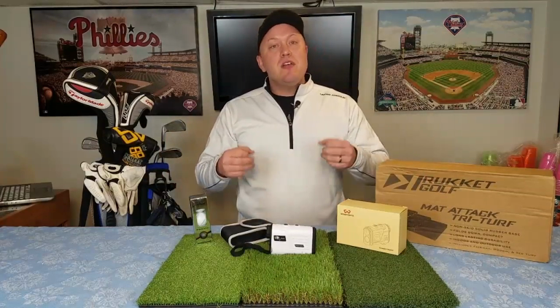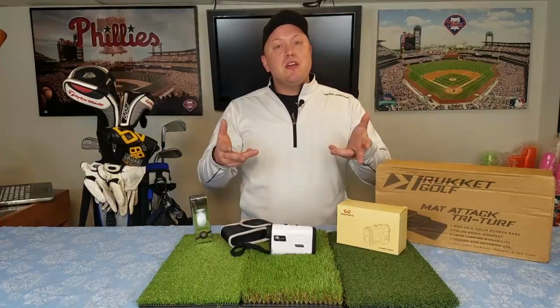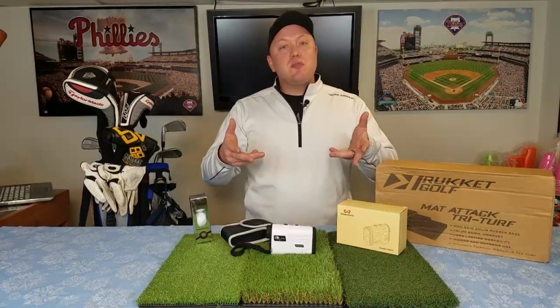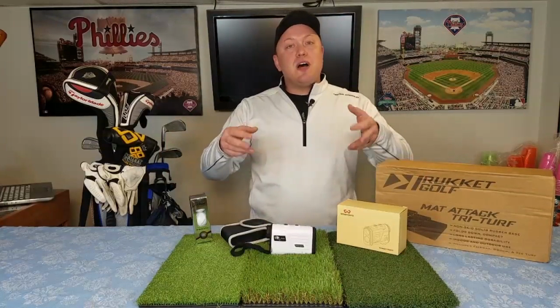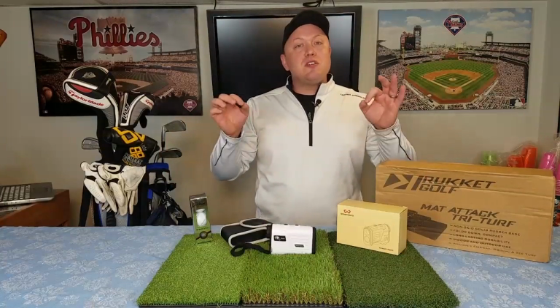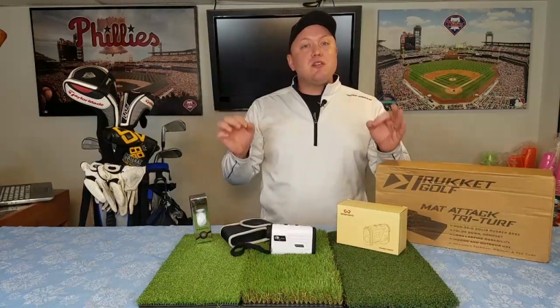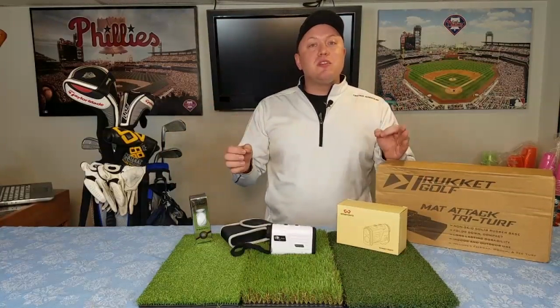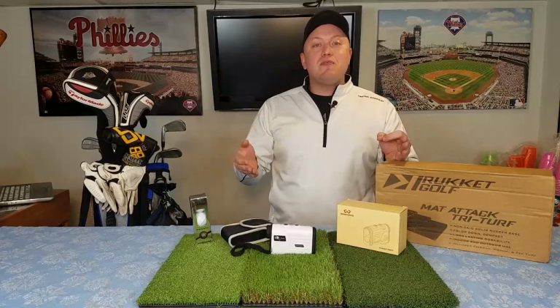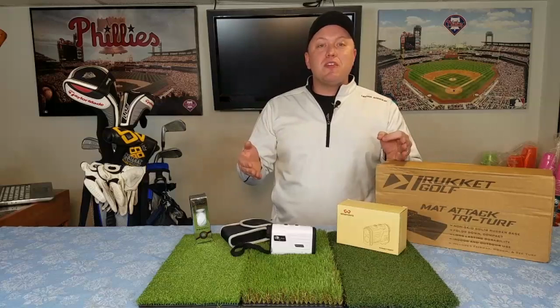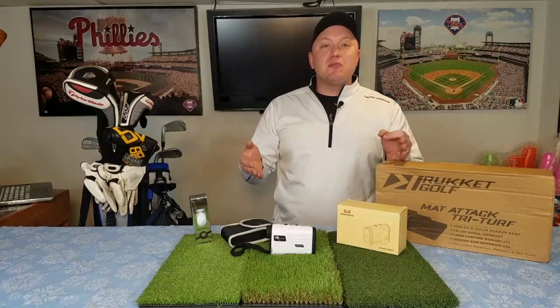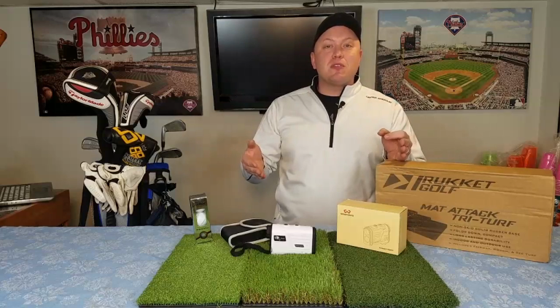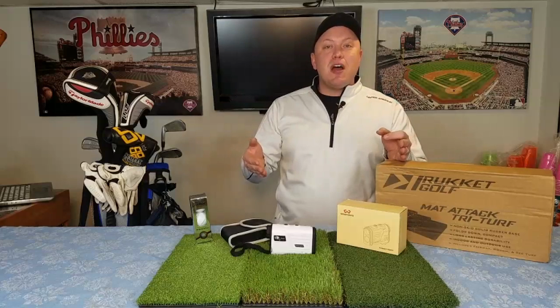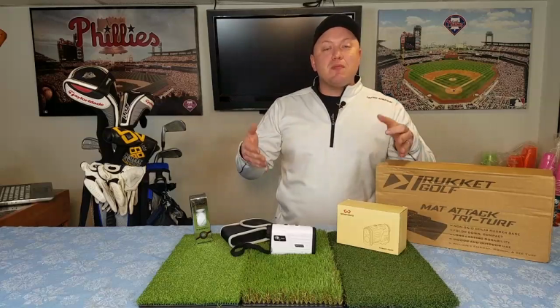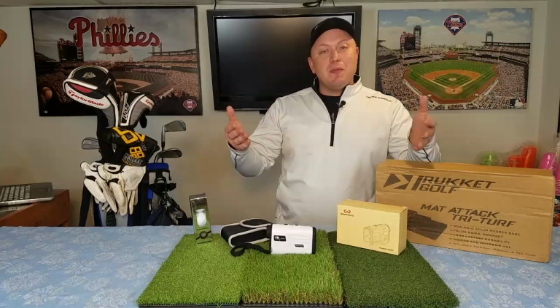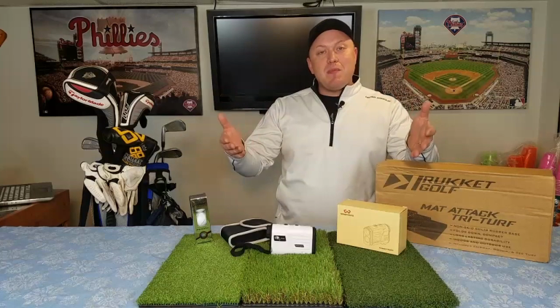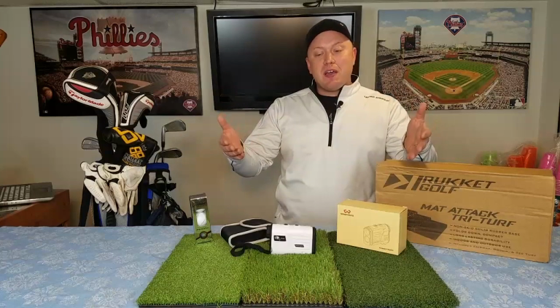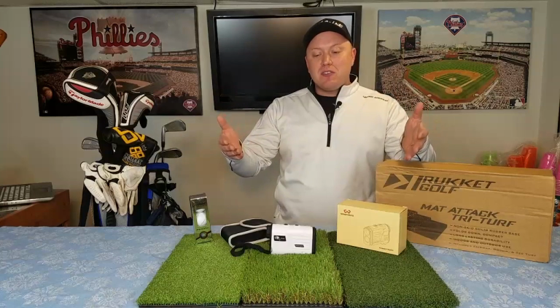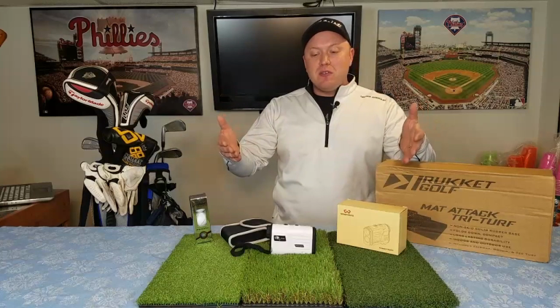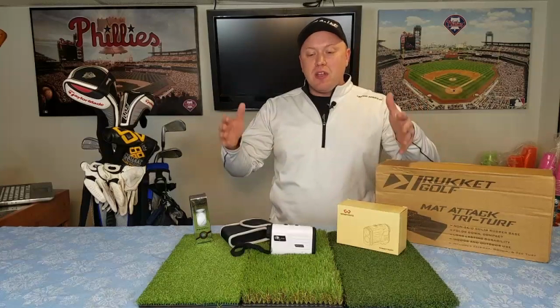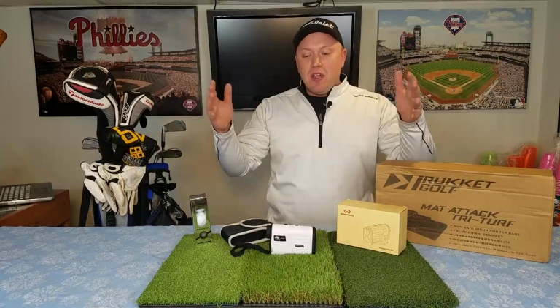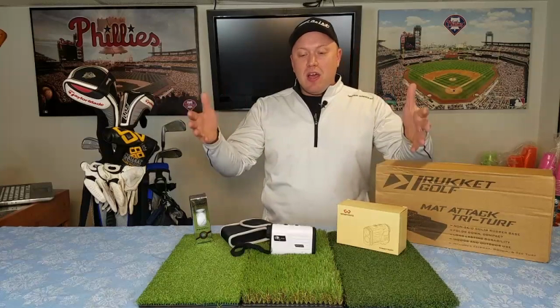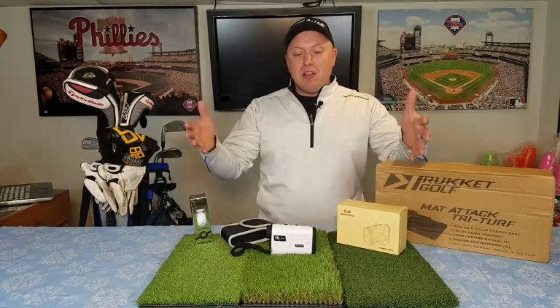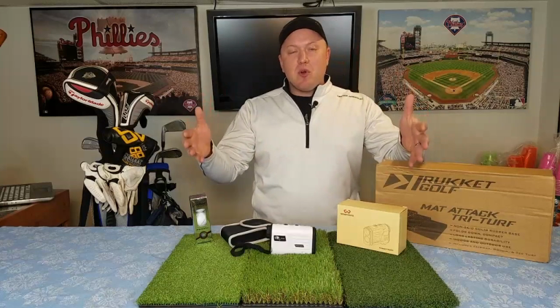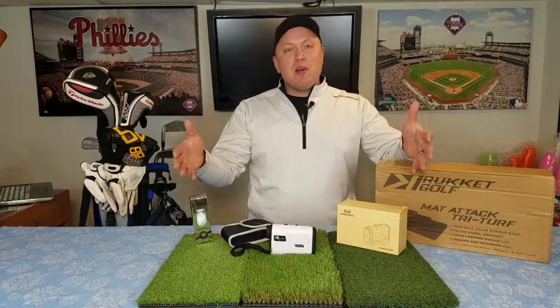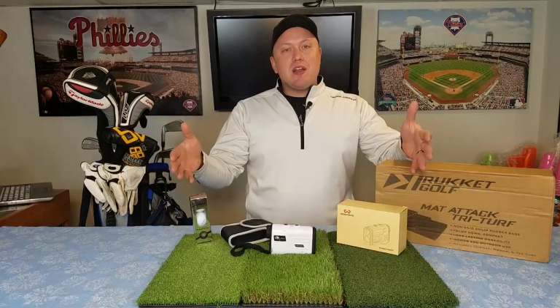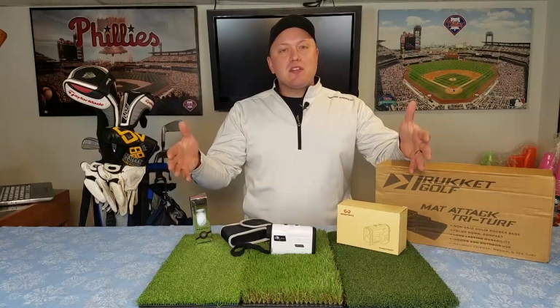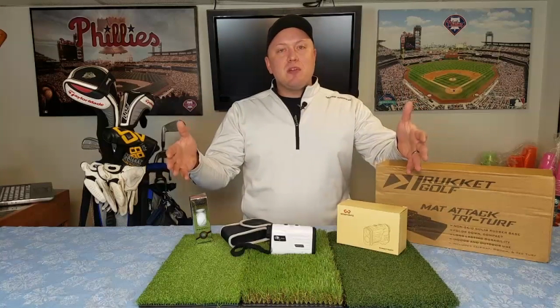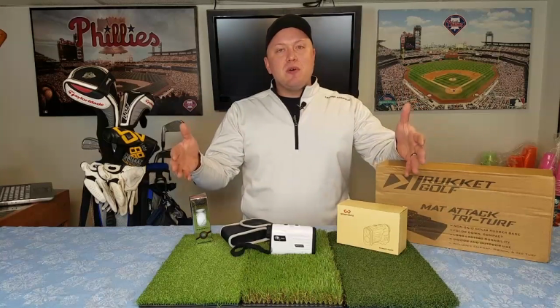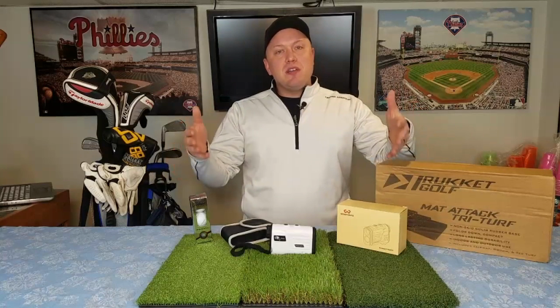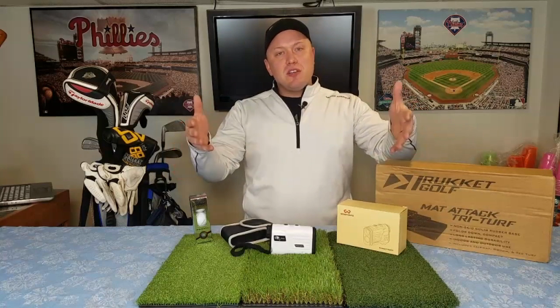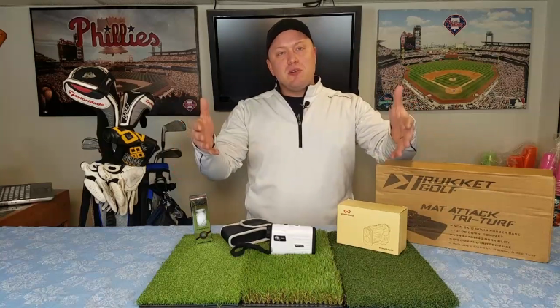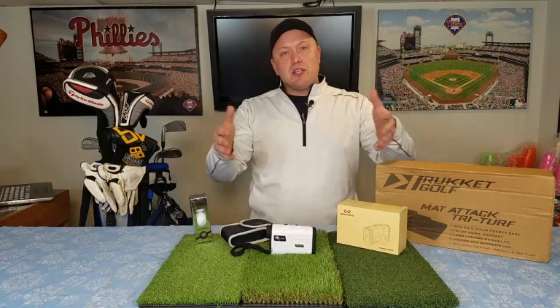Thanks for watching — would love for you to subscribe, come on back soon. I have a lot more products coming your way. Thanks so much.